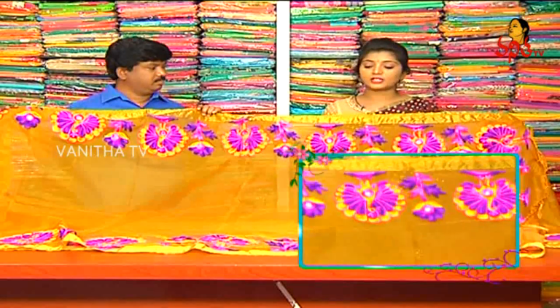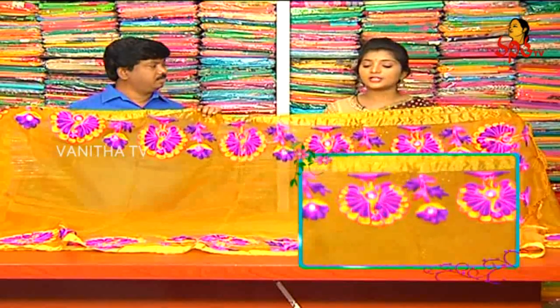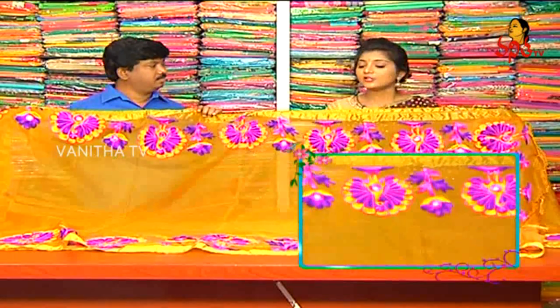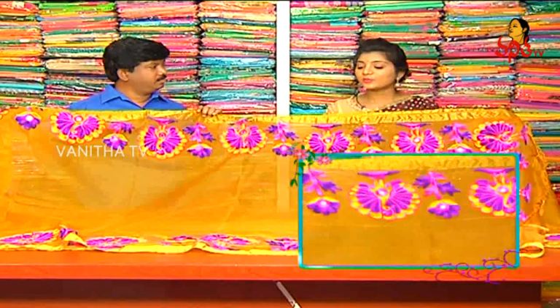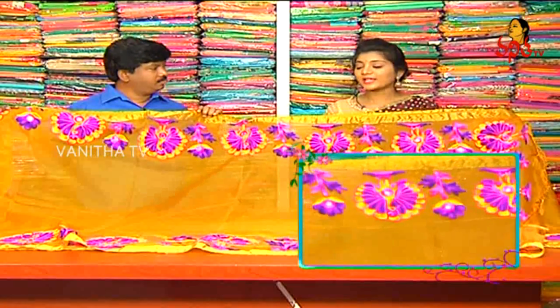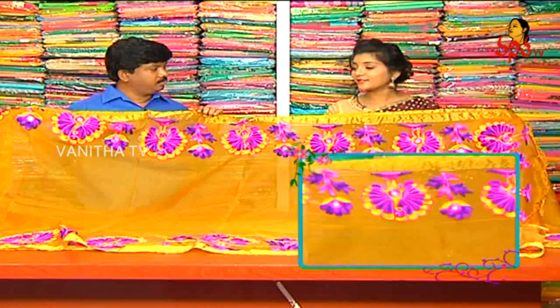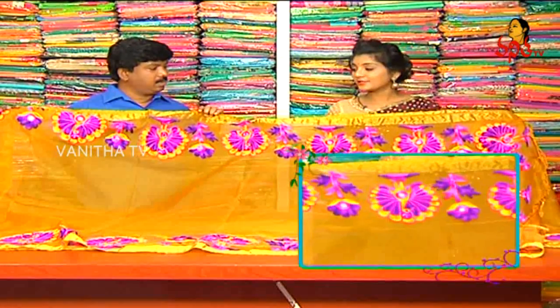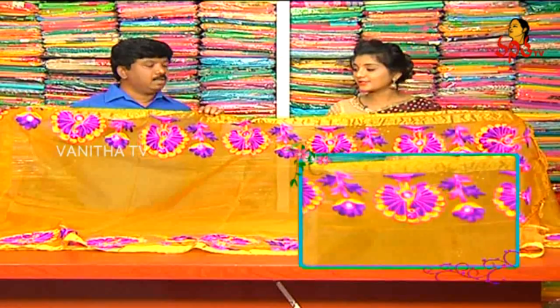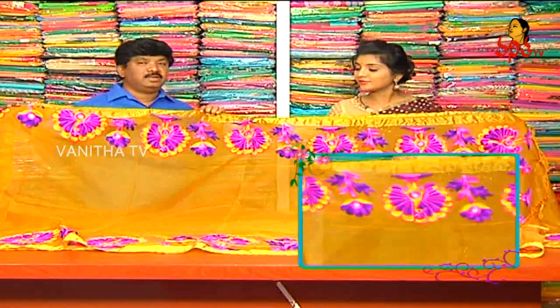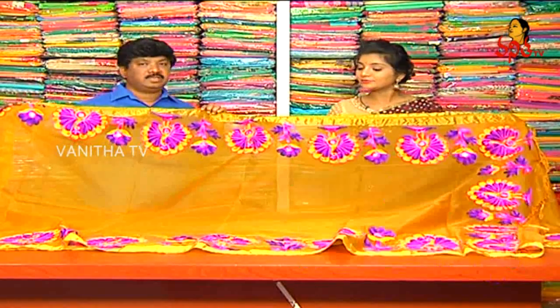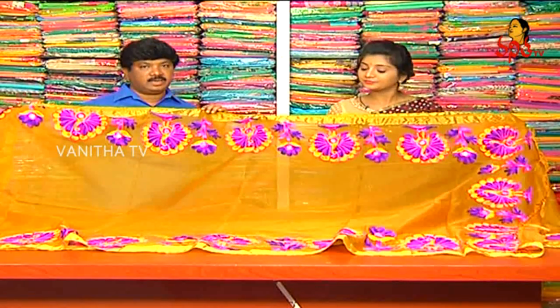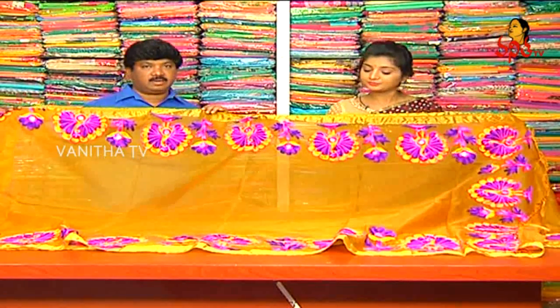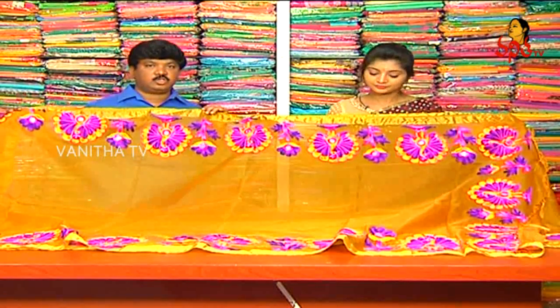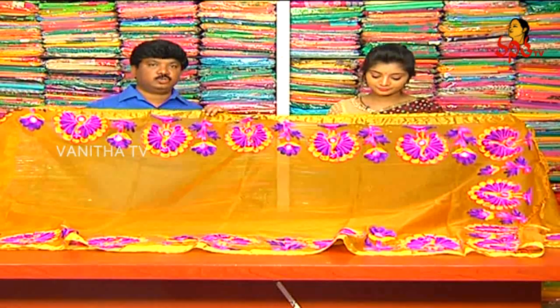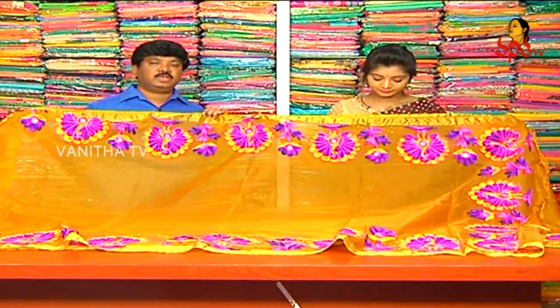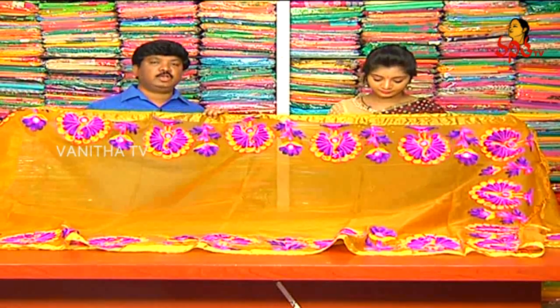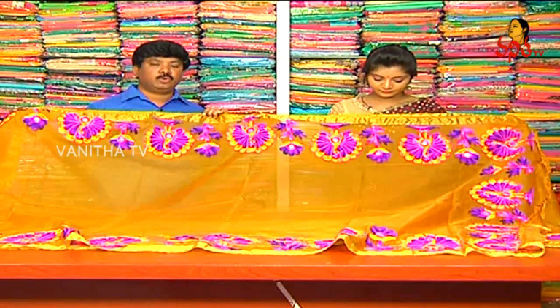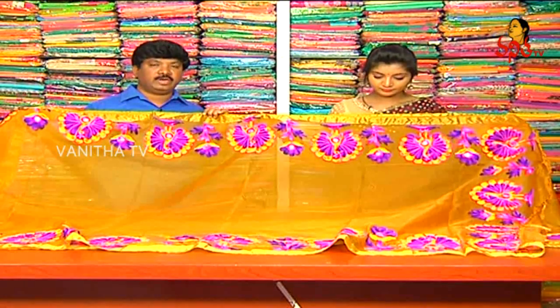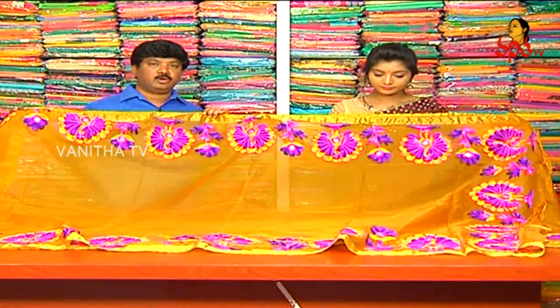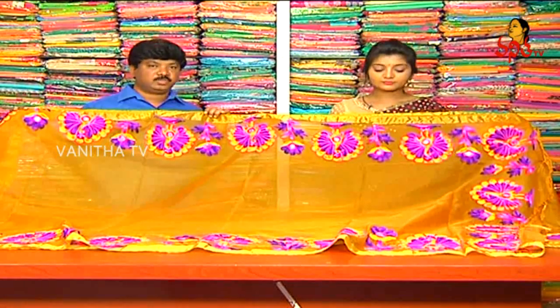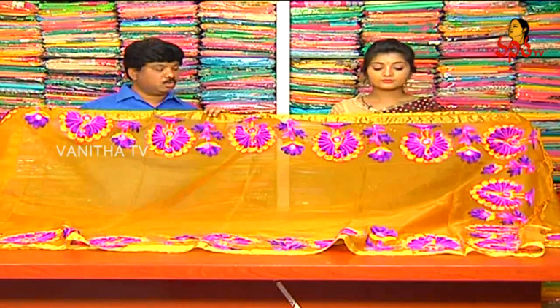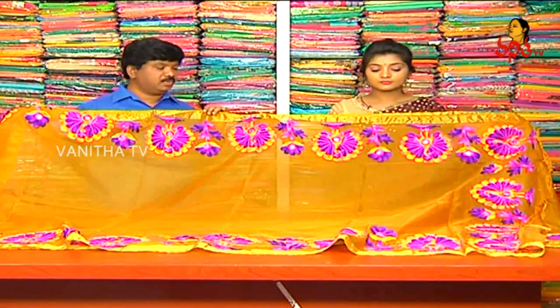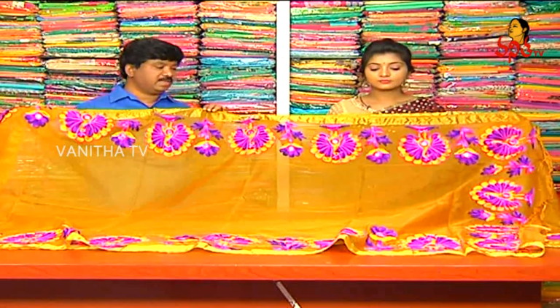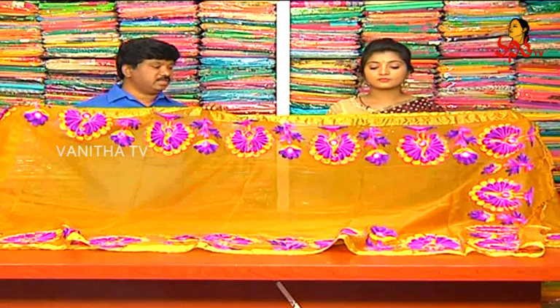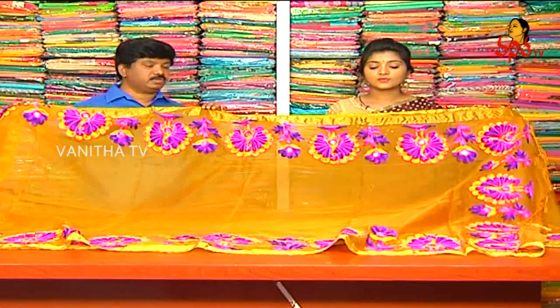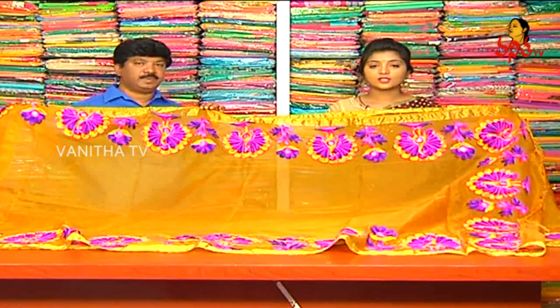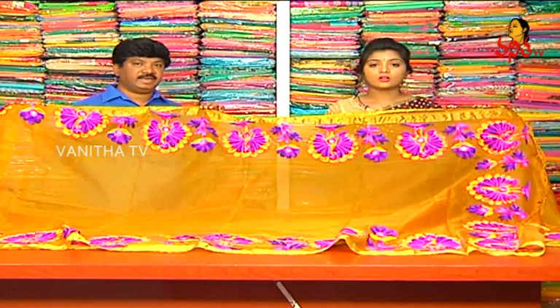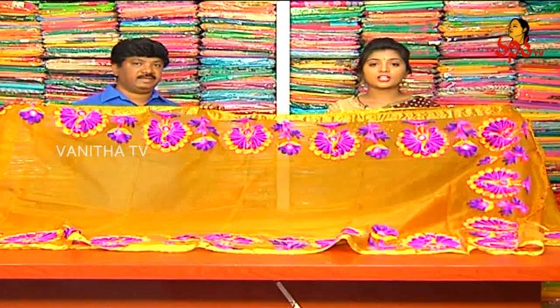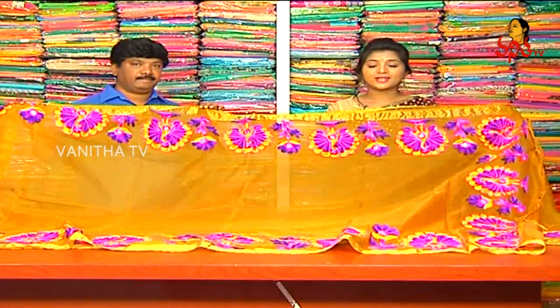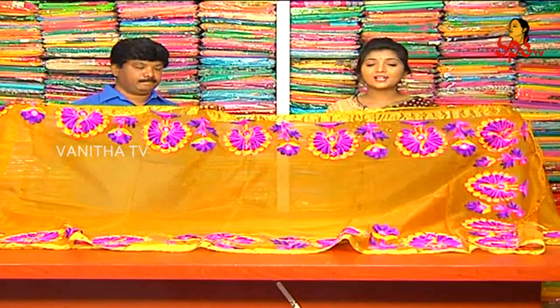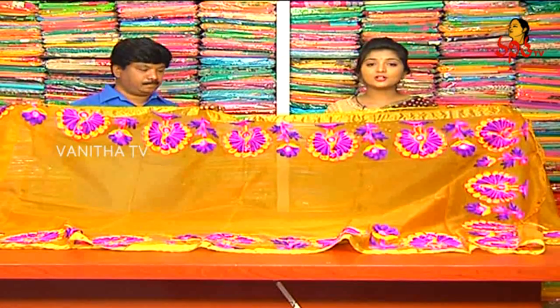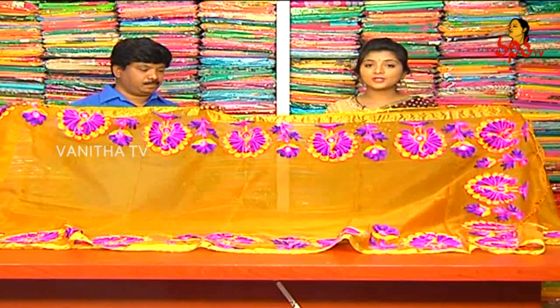What price is it? We have the same price for this dress — I have the same dress for 1200.